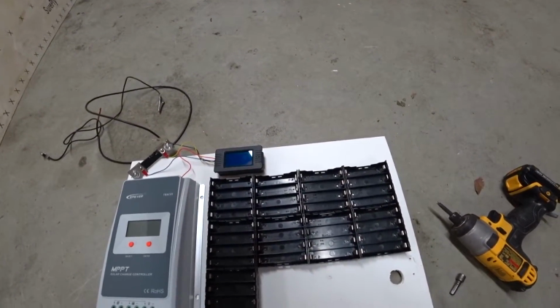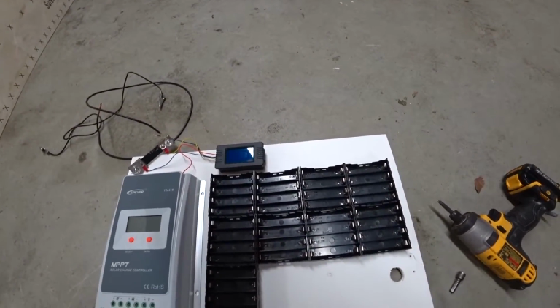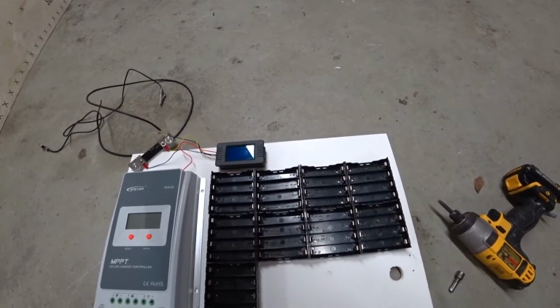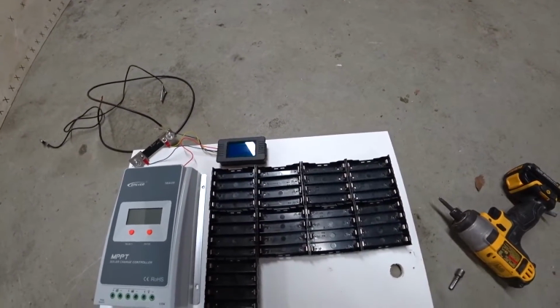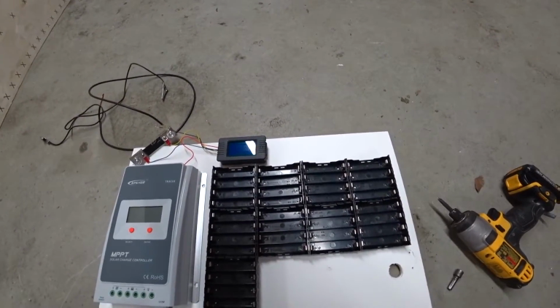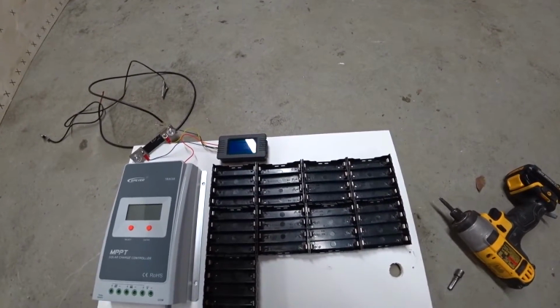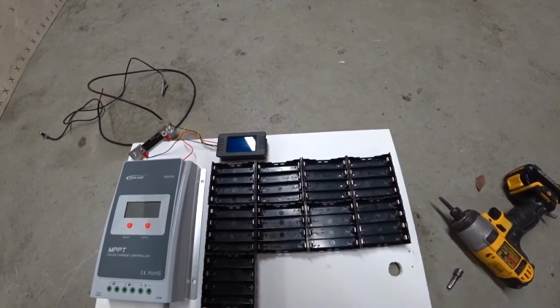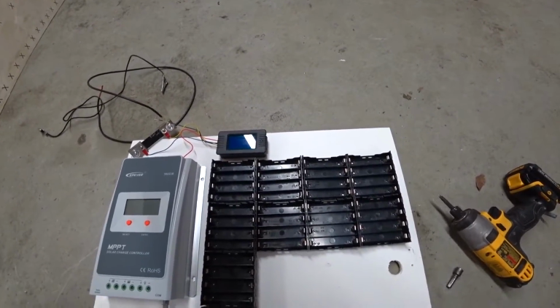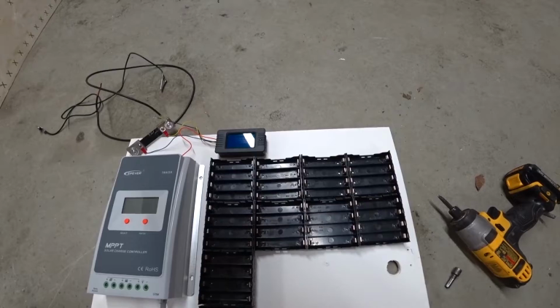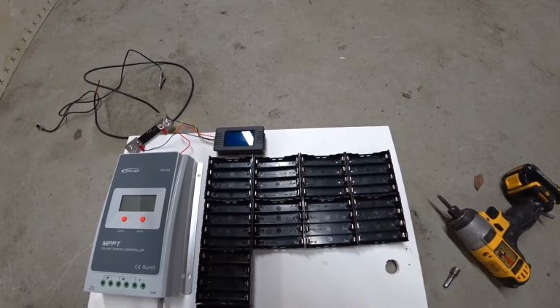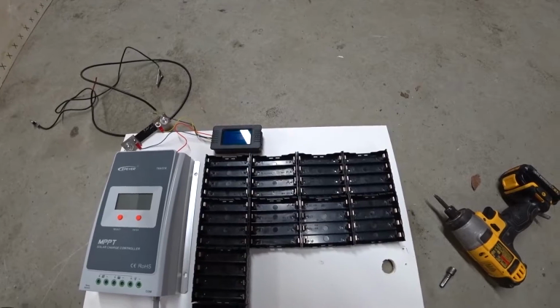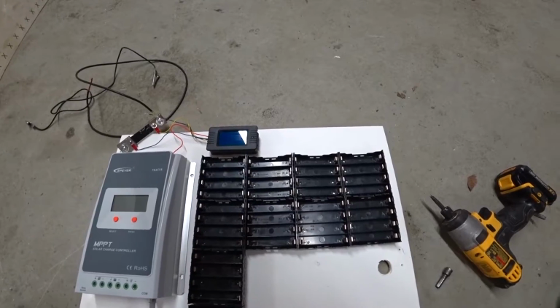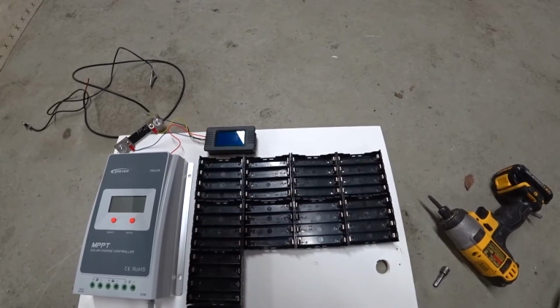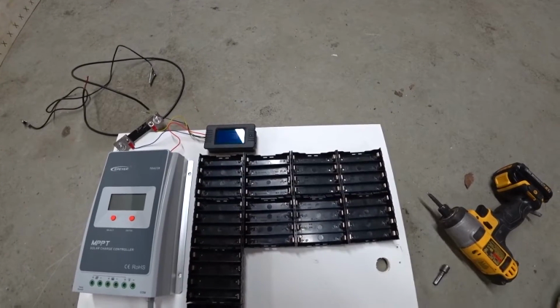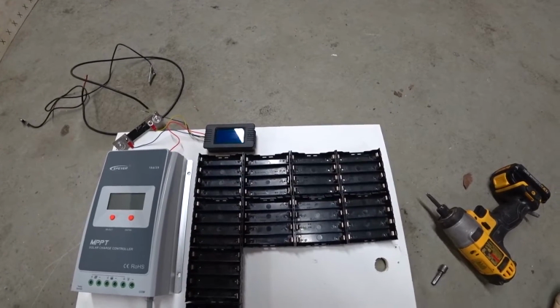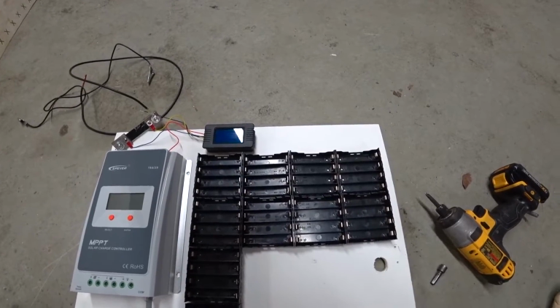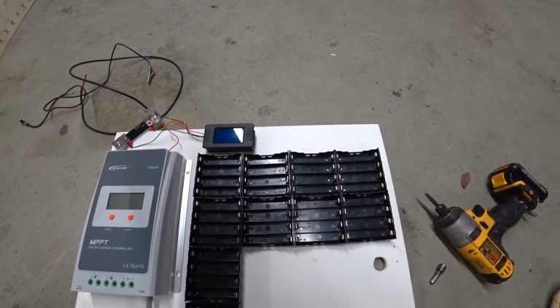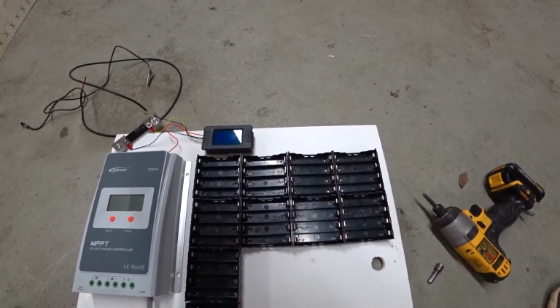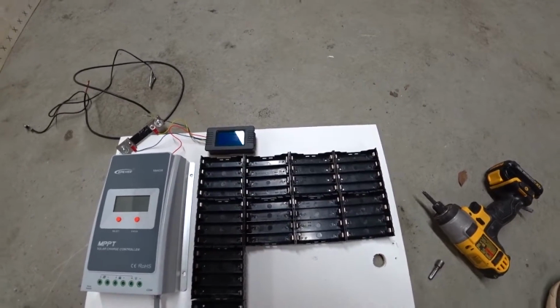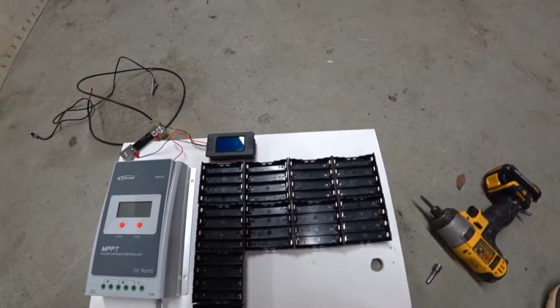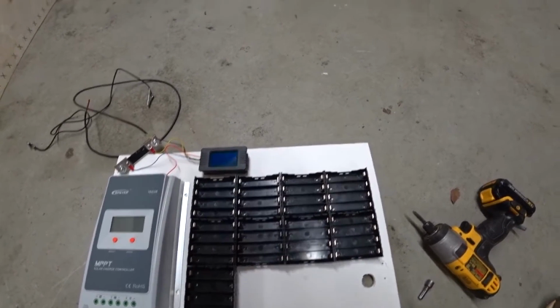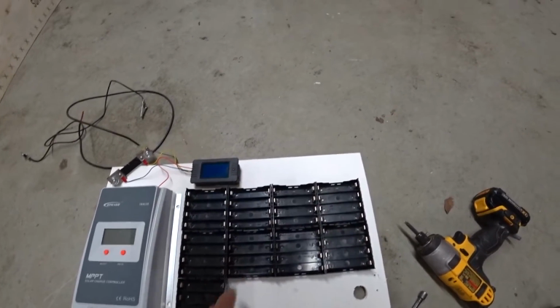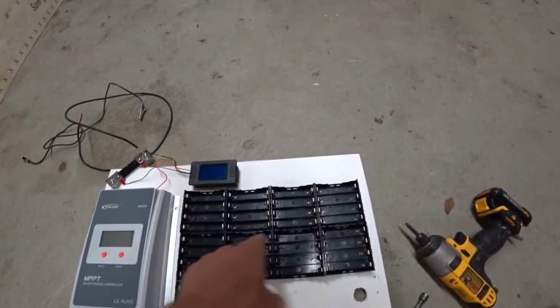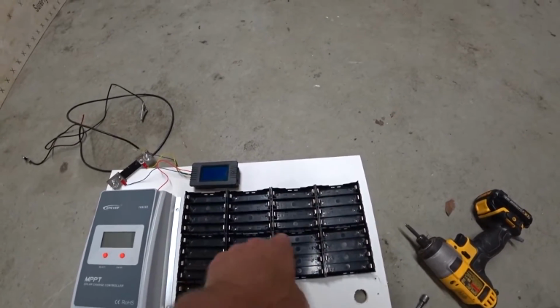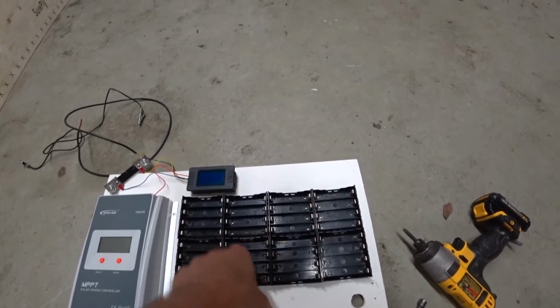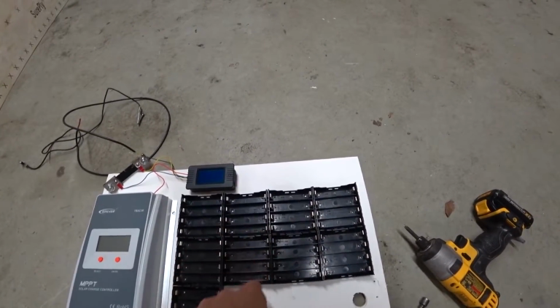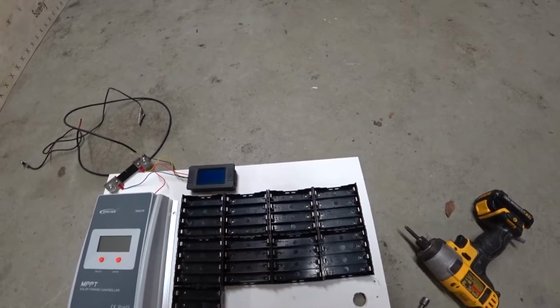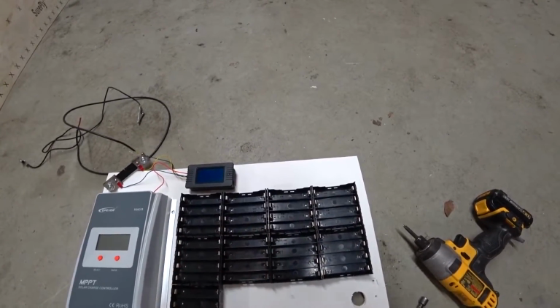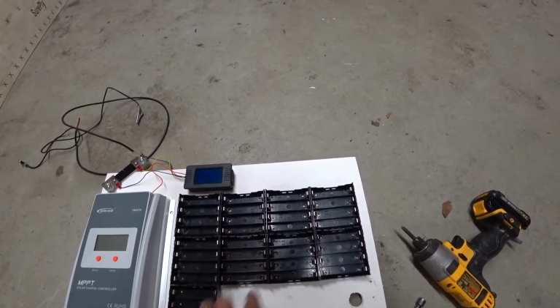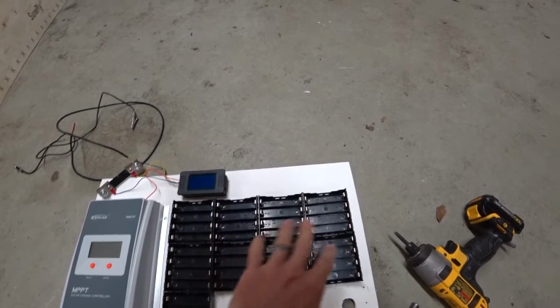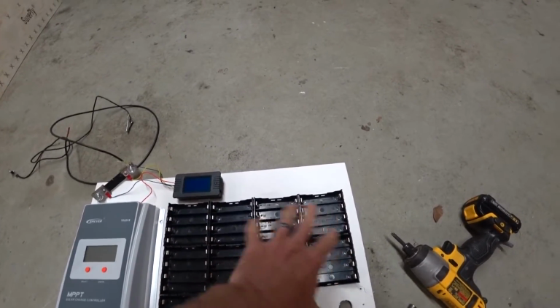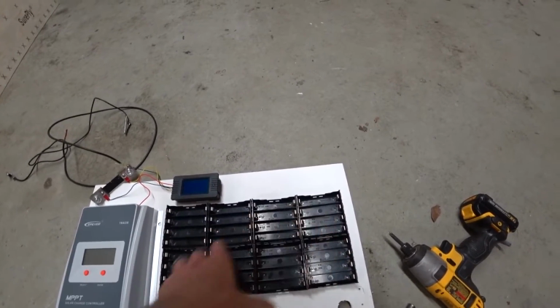I'm not going to fuse it right away, but later I'll go back and add fuses where they need to be. I've got some more of these holders on order — I only had so many to start with.